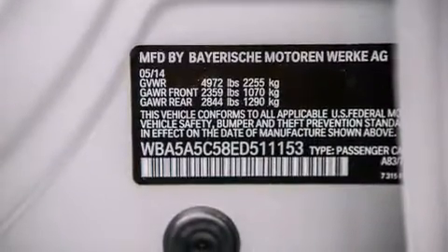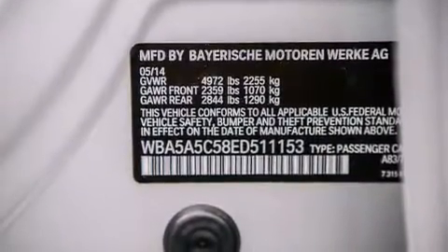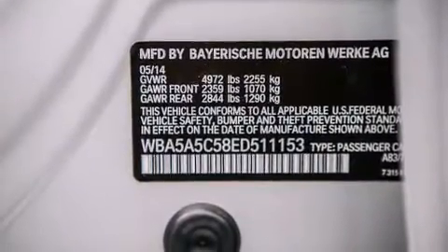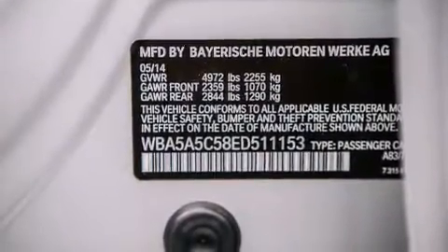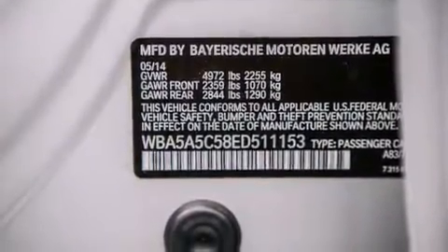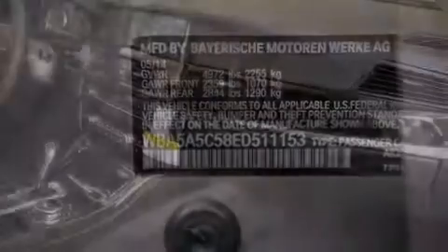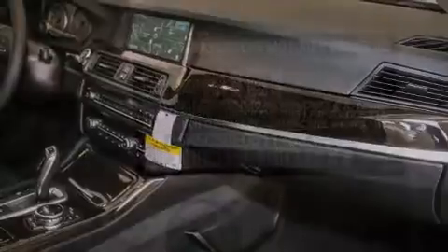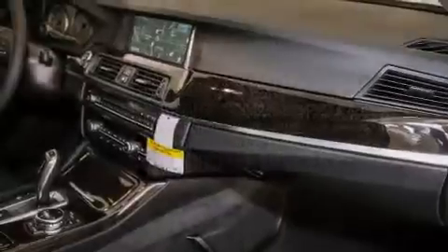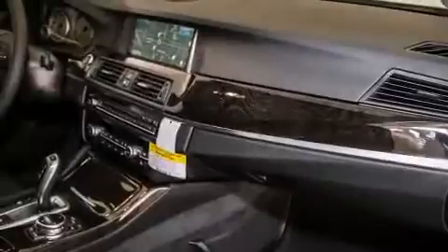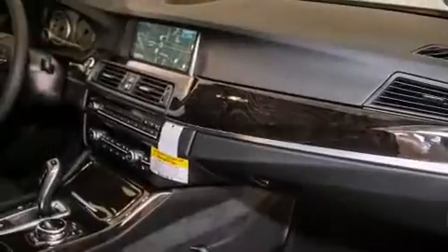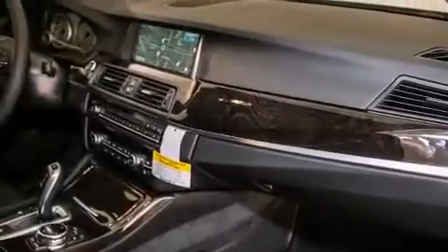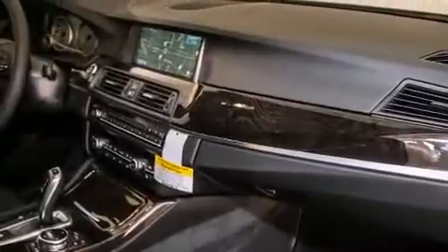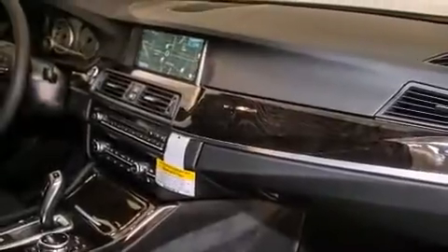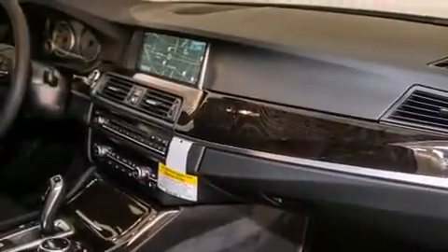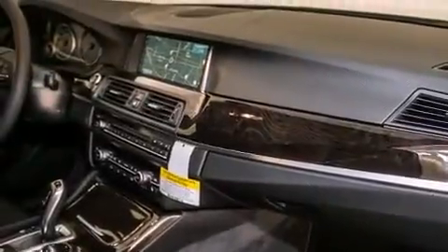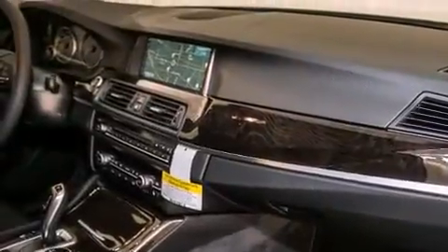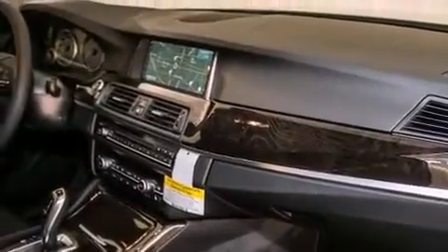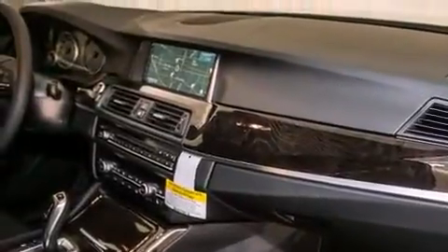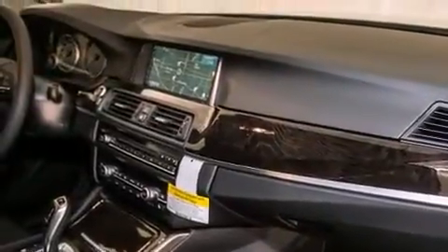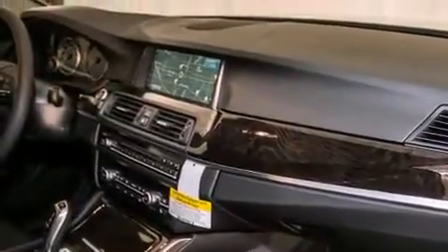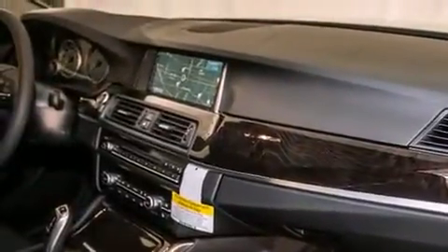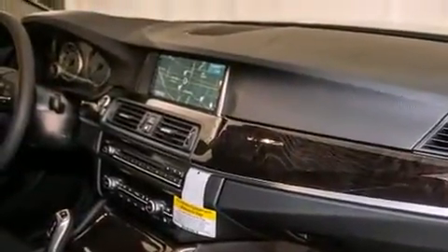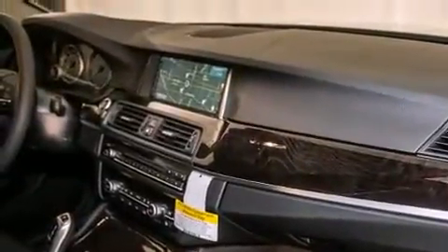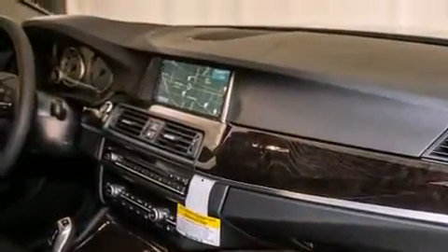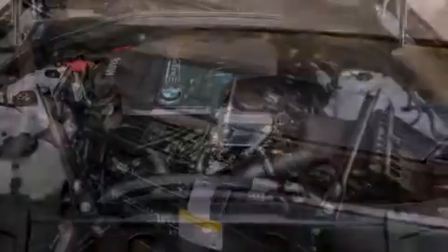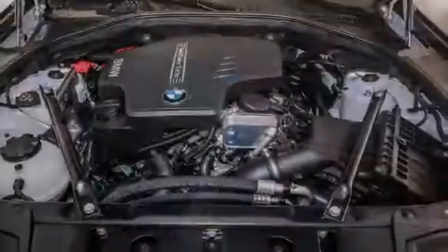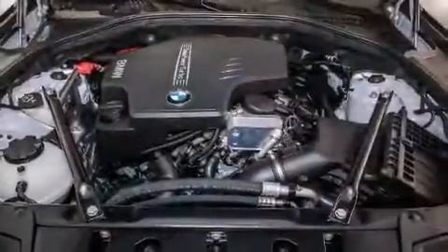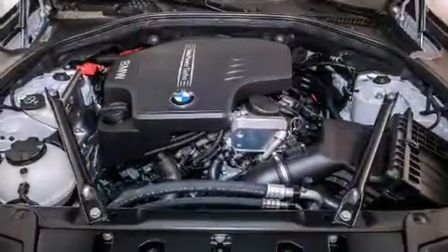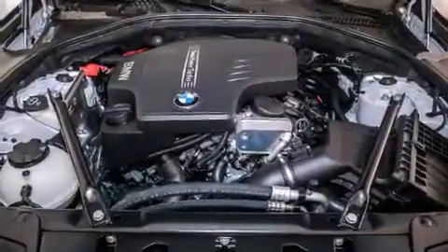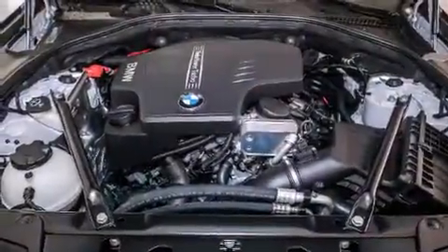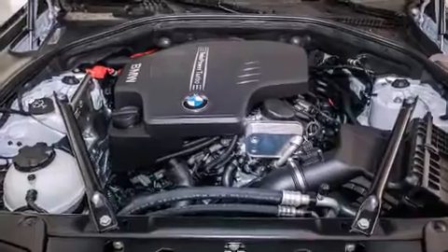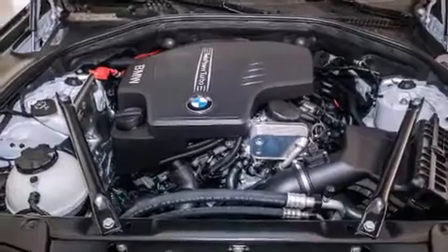The following features are also included: BMW individual composition, and the power rear liftgate can open and close at the push of a button.